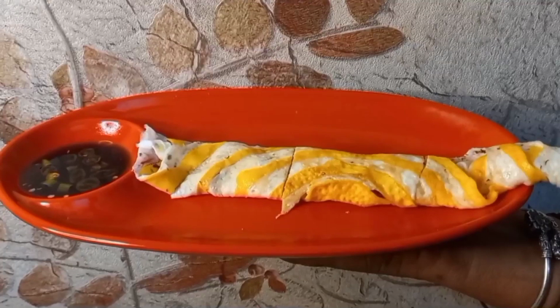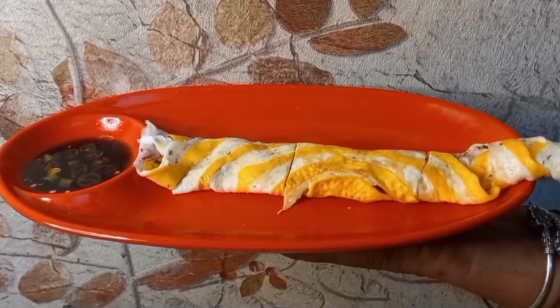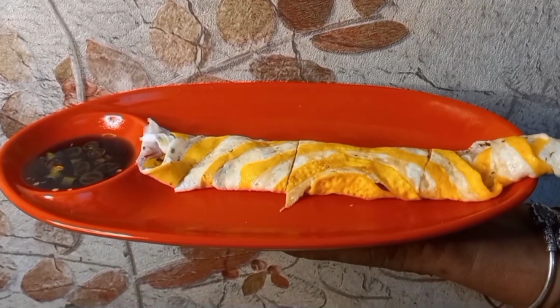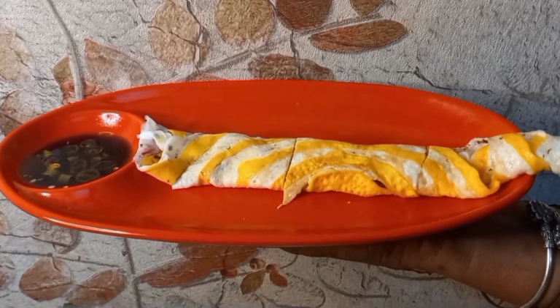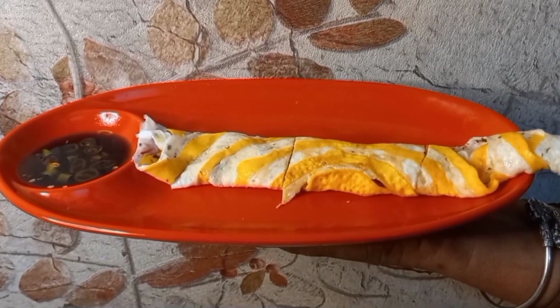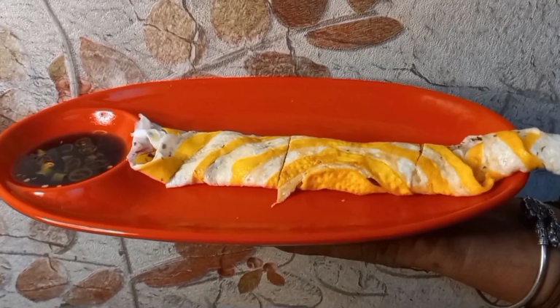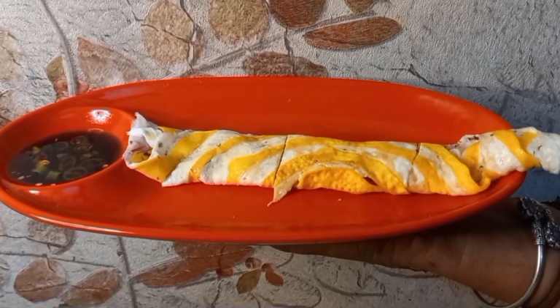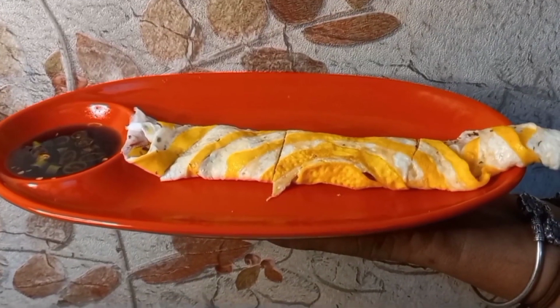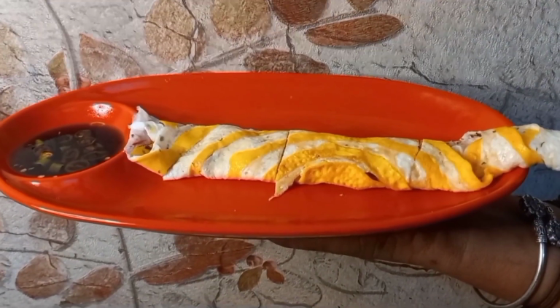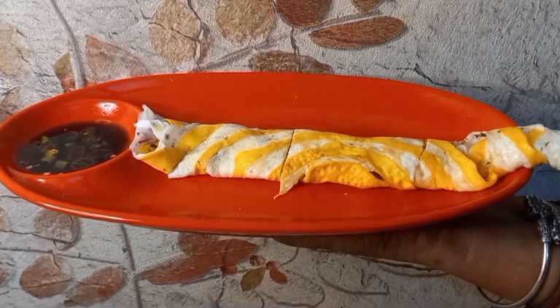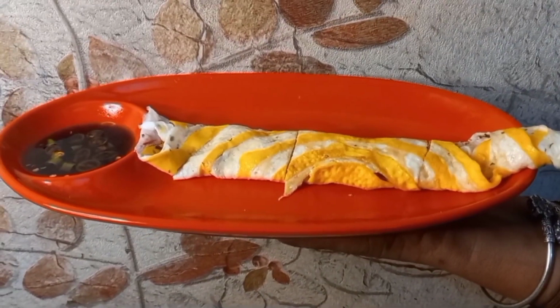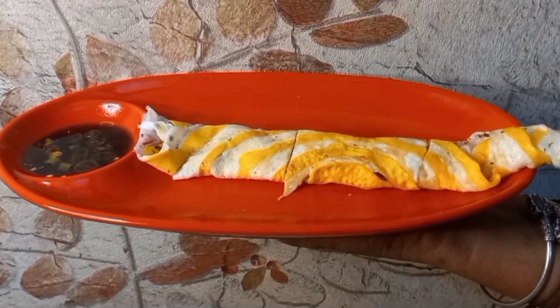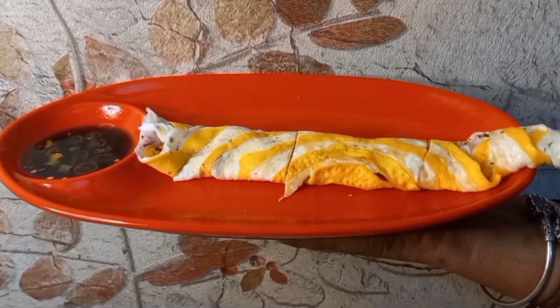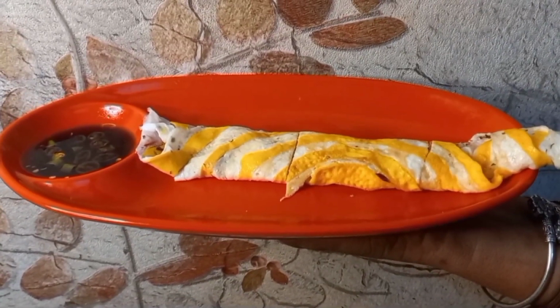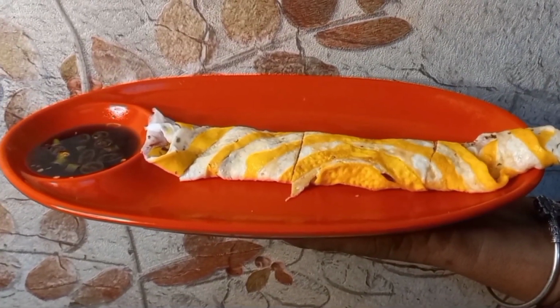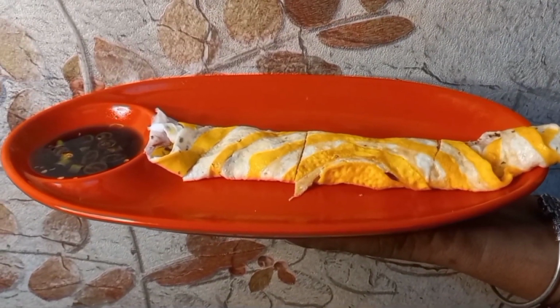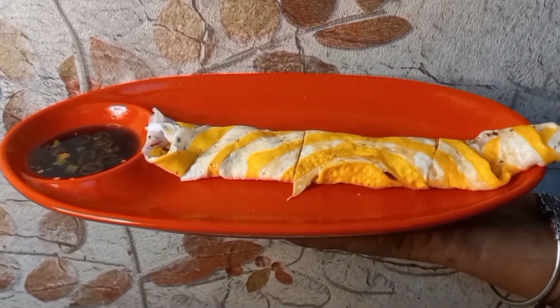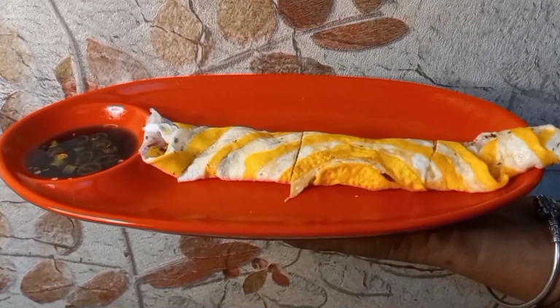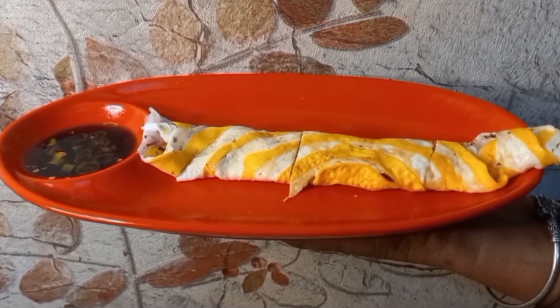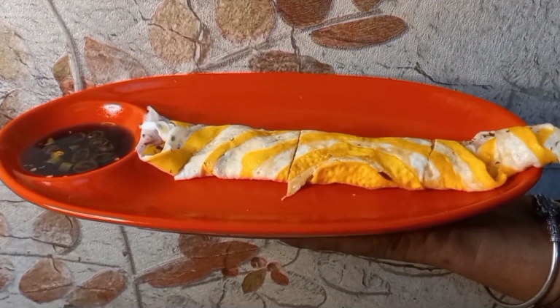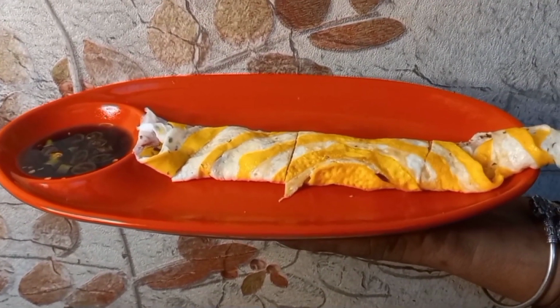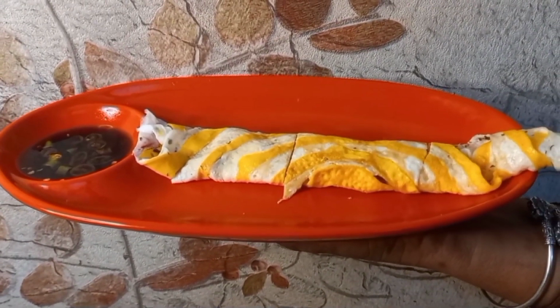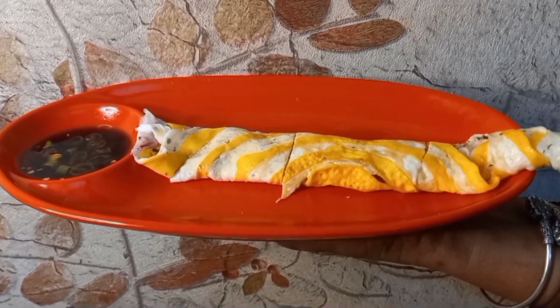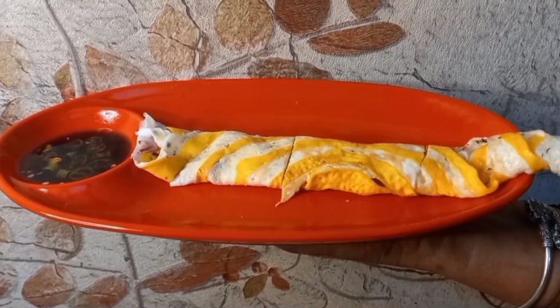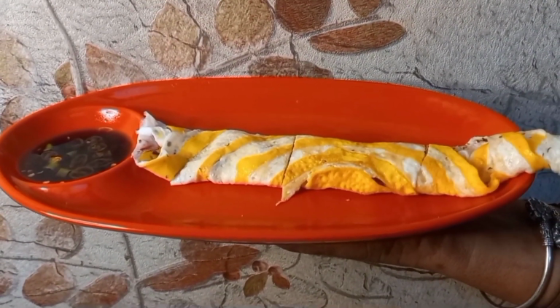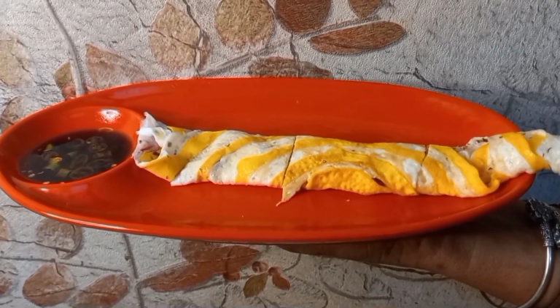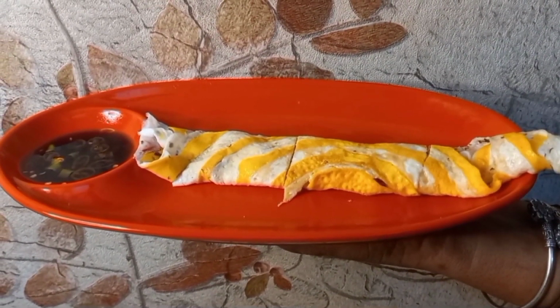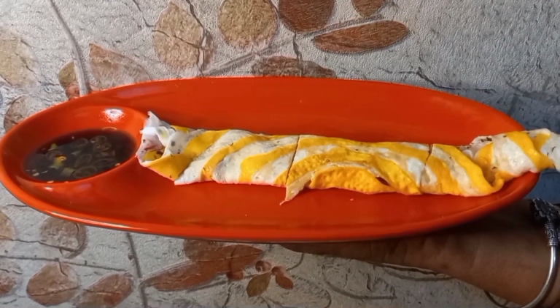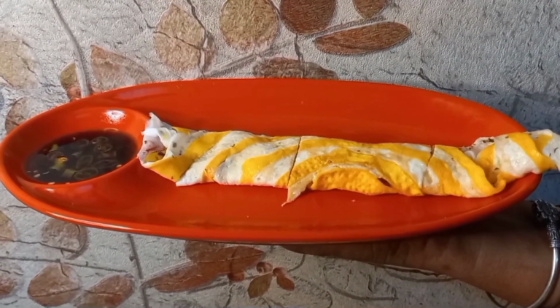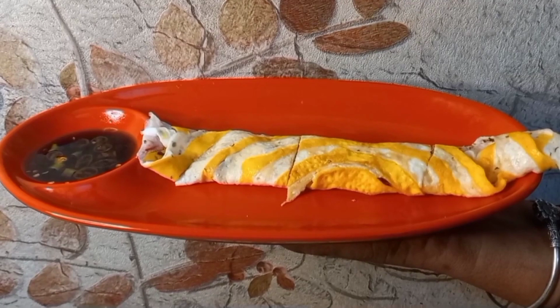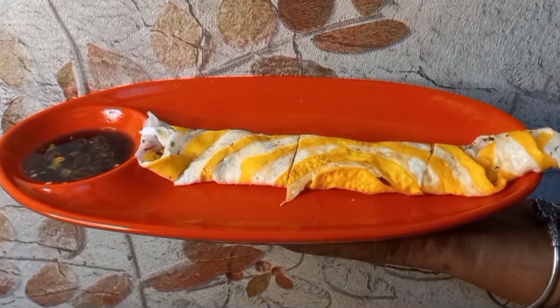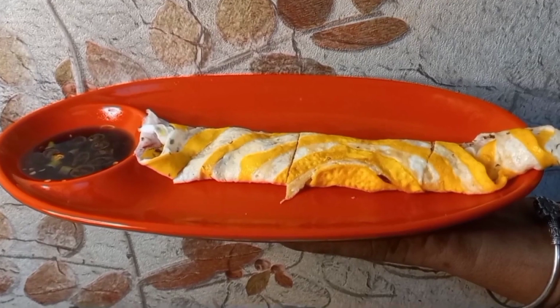Hello friends! Let's see a swirl egg omelet. Let's see a video.